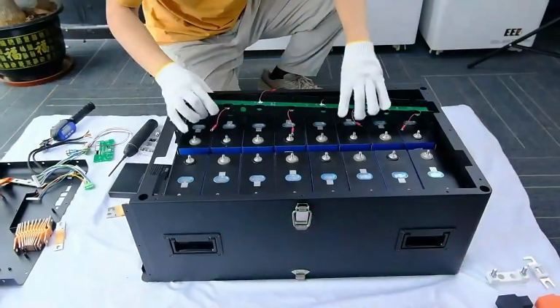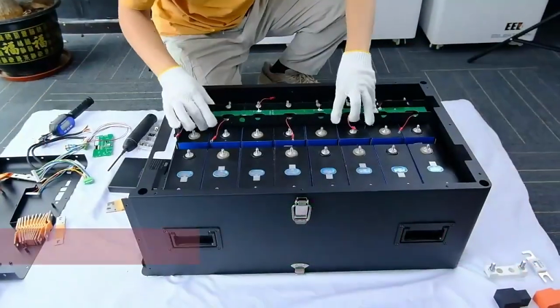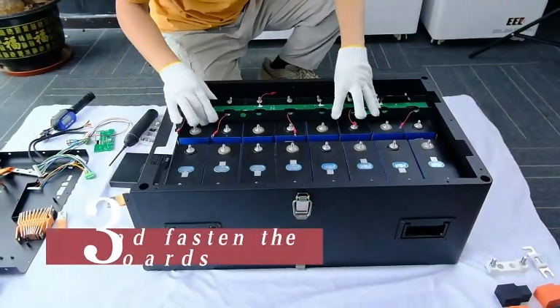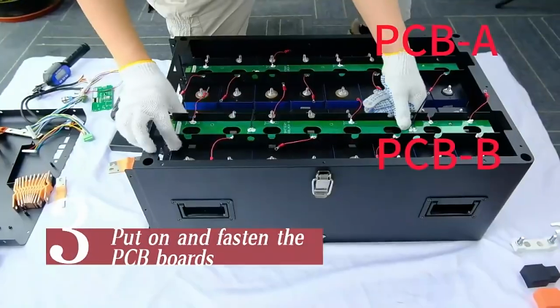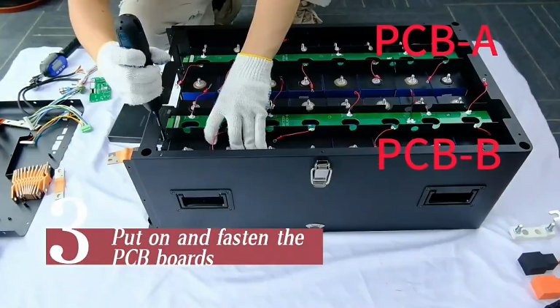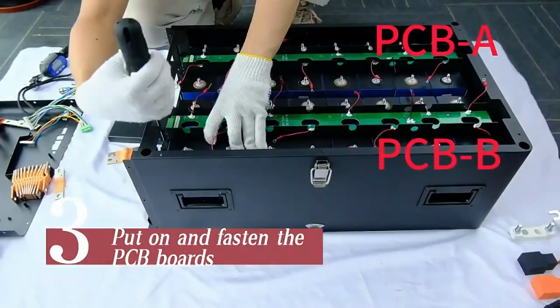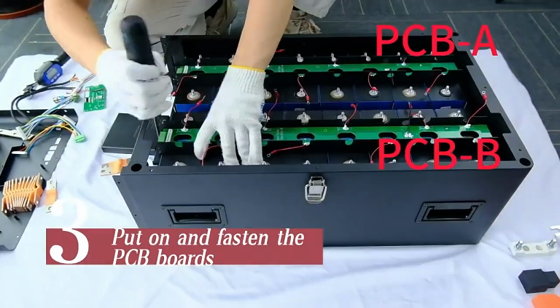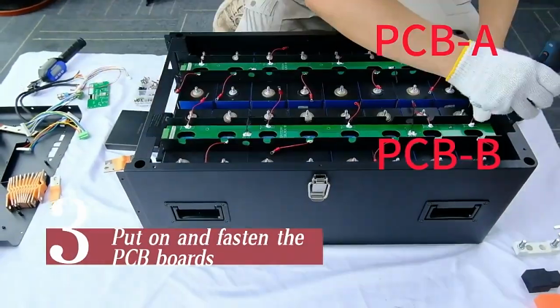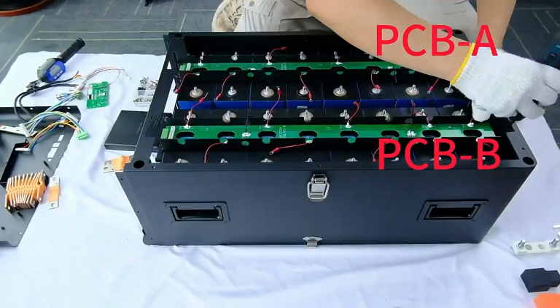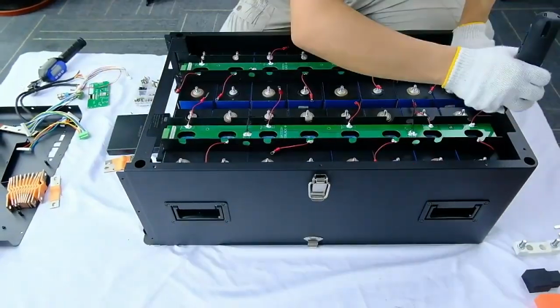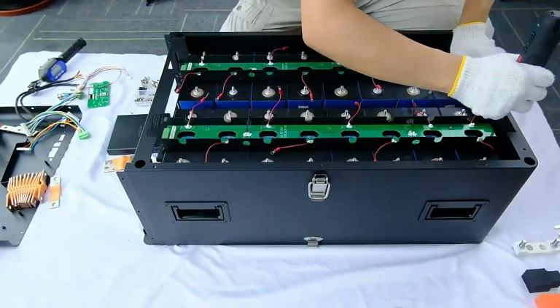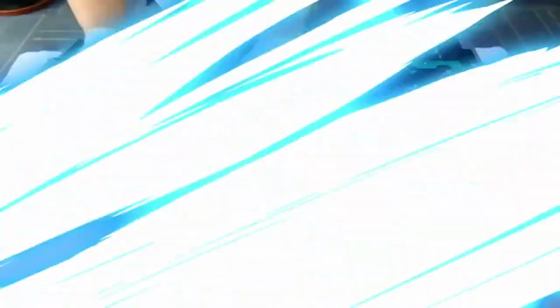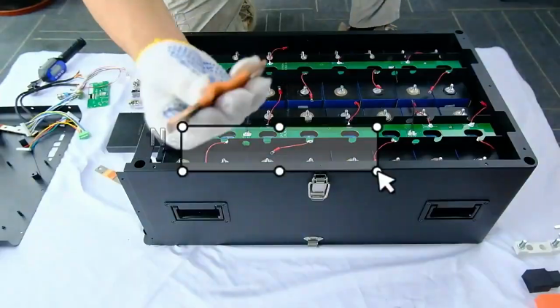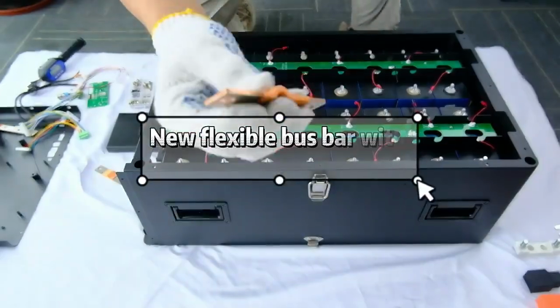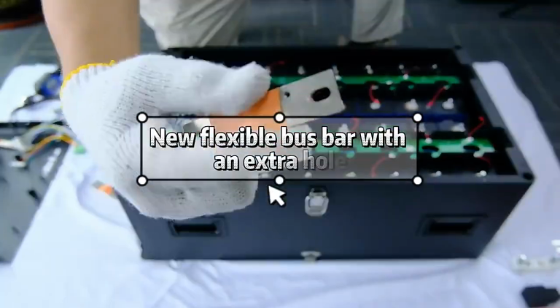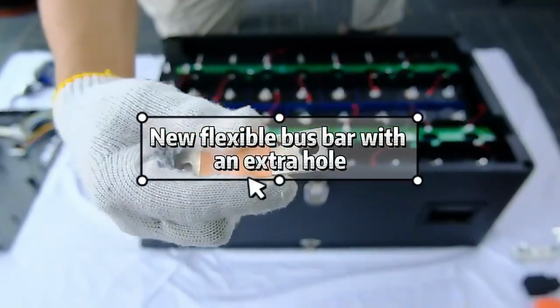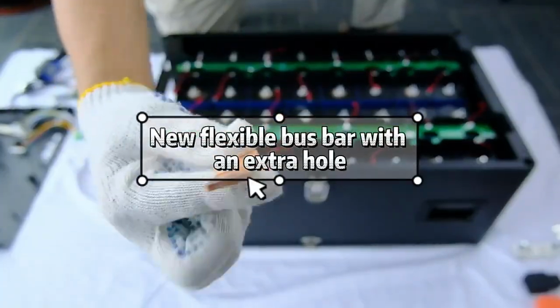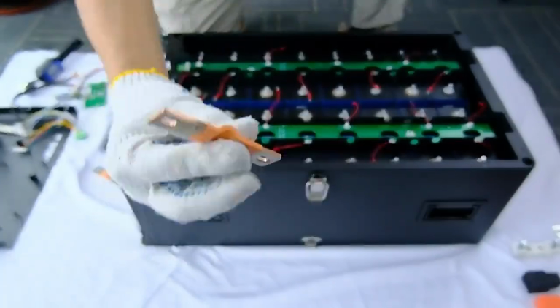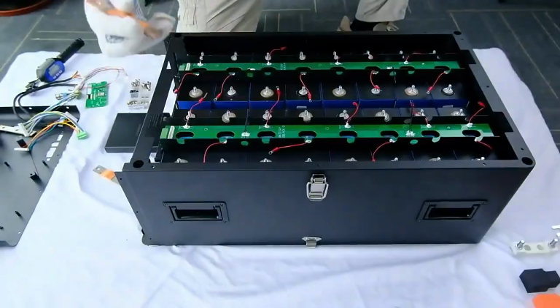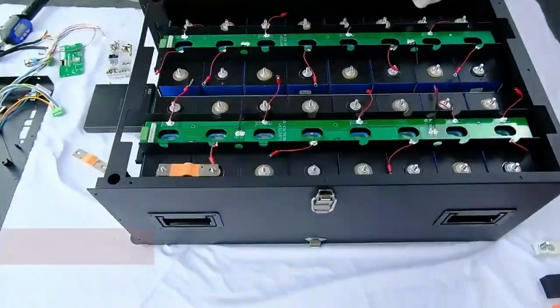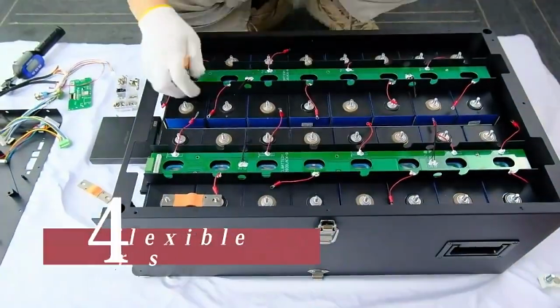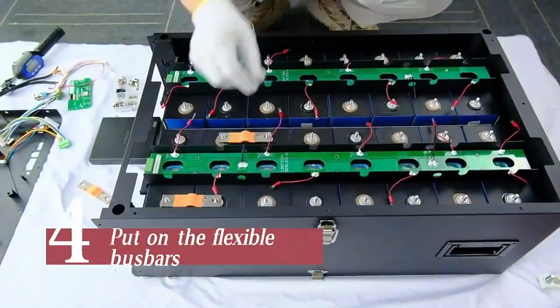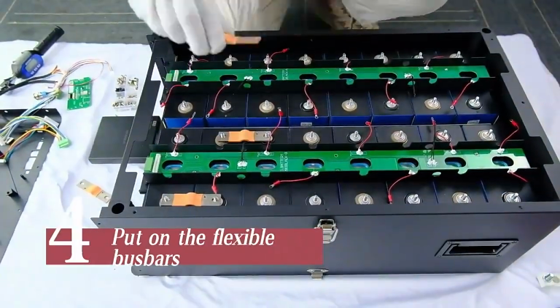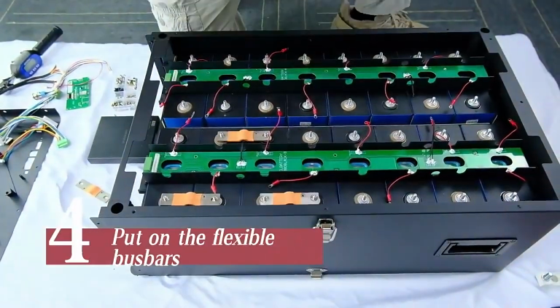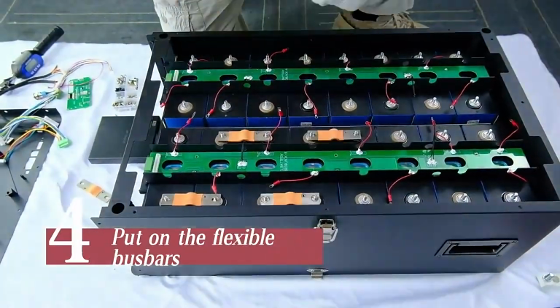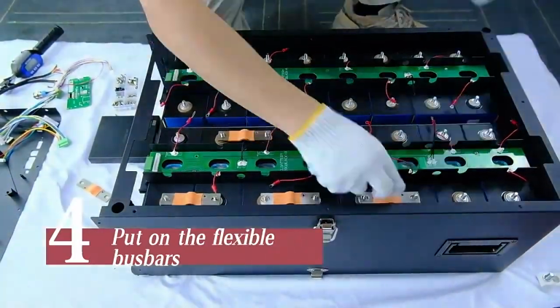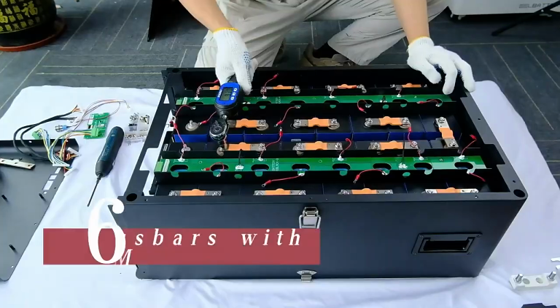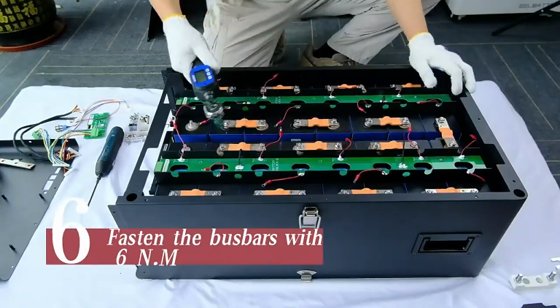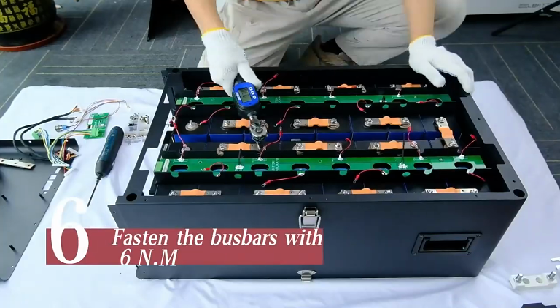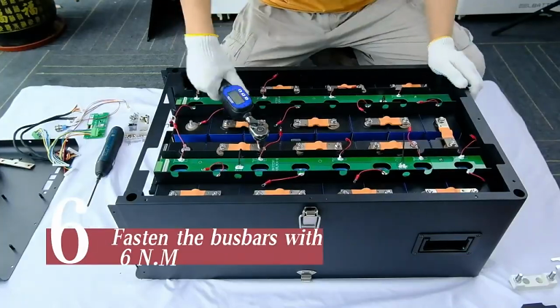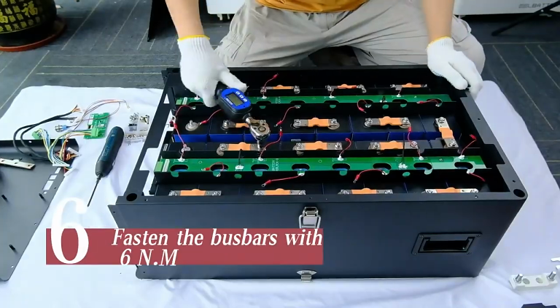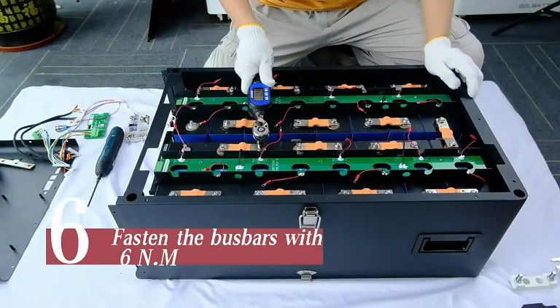Put on and fasten the PCB boards. New flexible bus bar with an extra hole. Put on the flexible bus bars and fasten the bus bars with 6N·M.